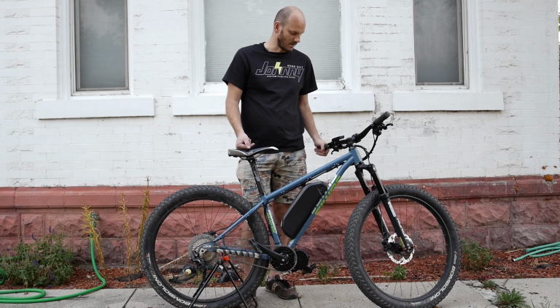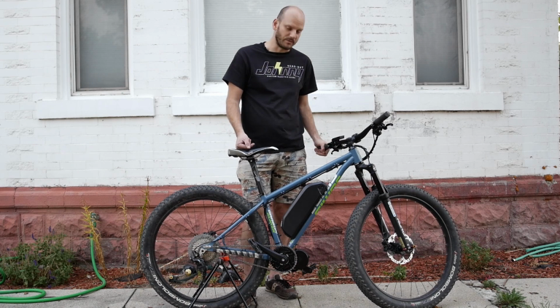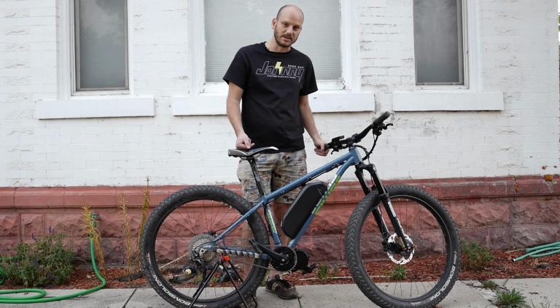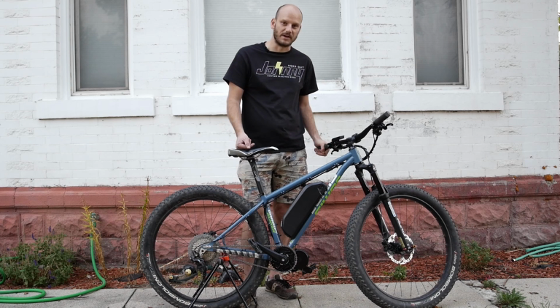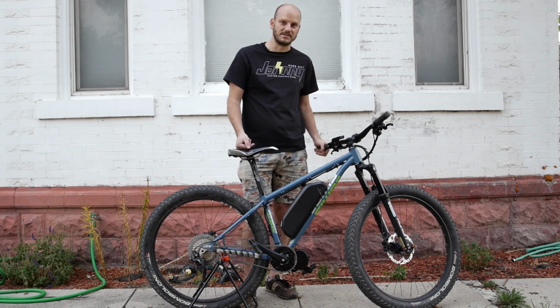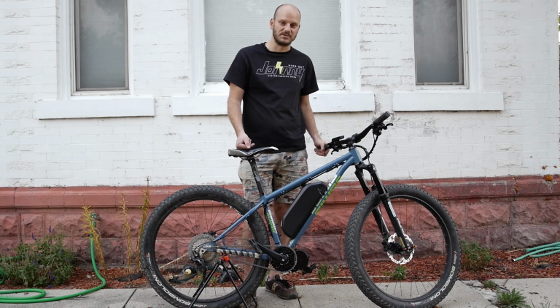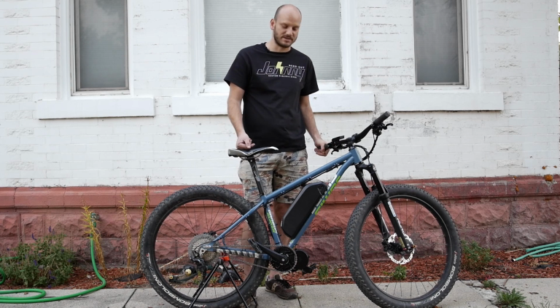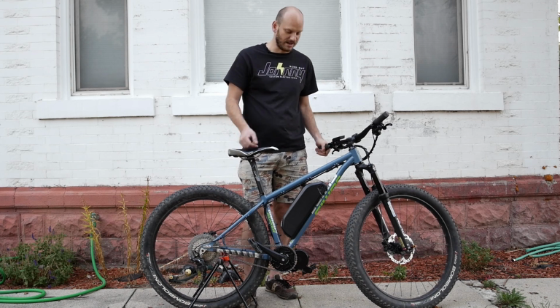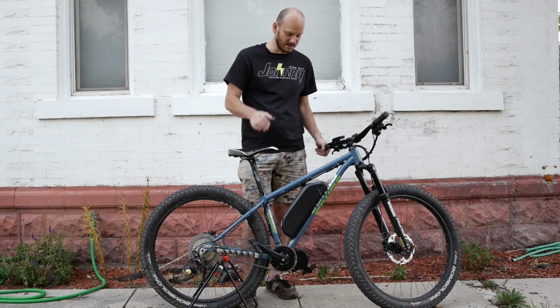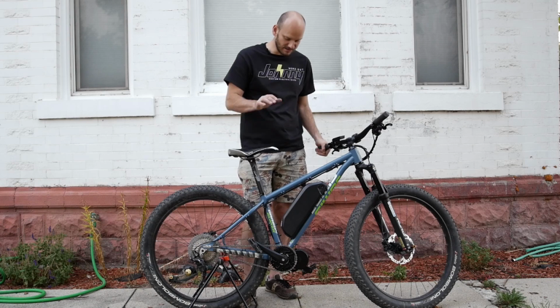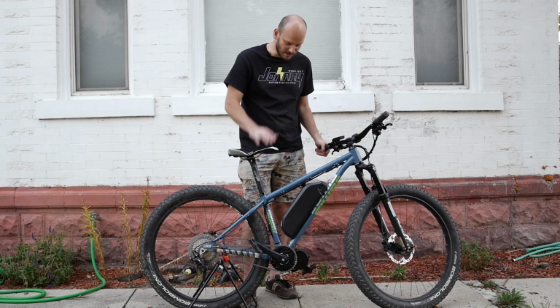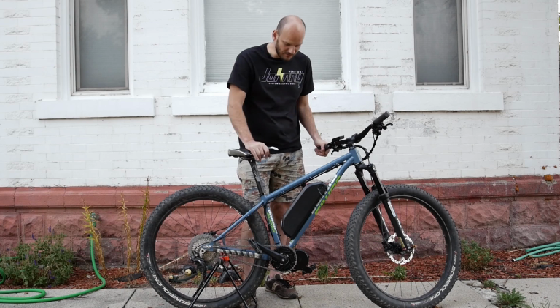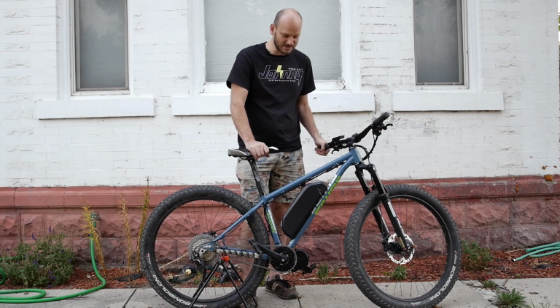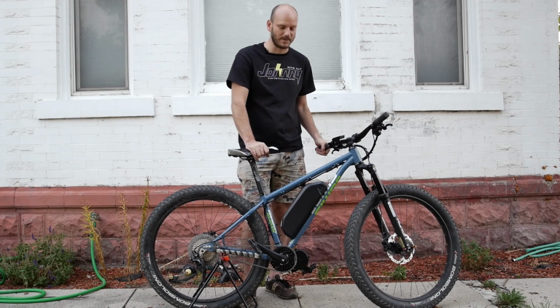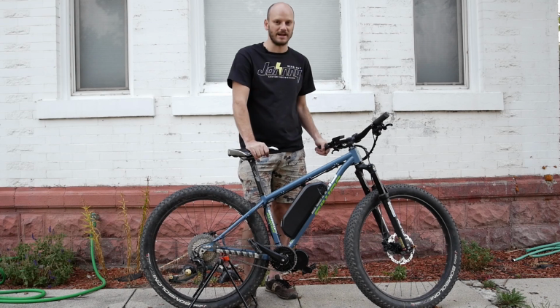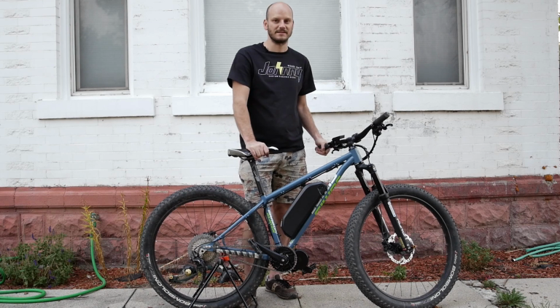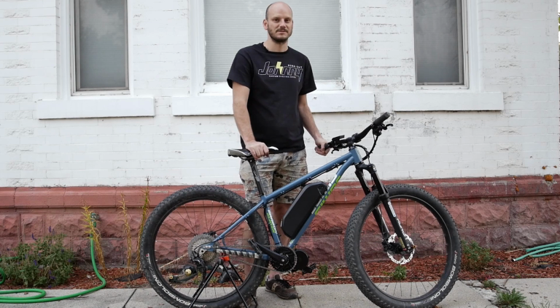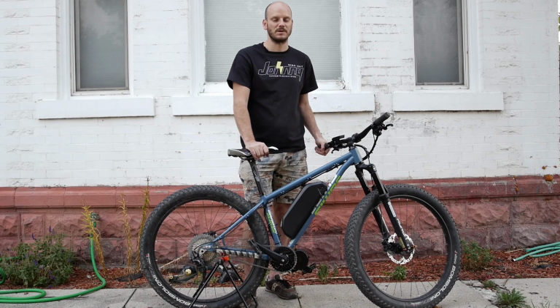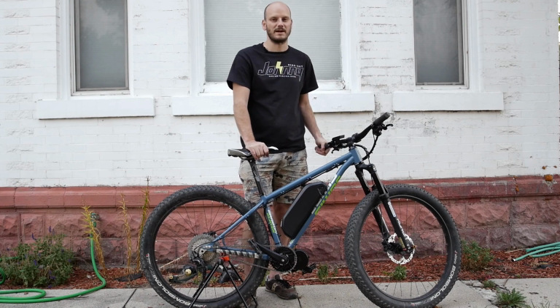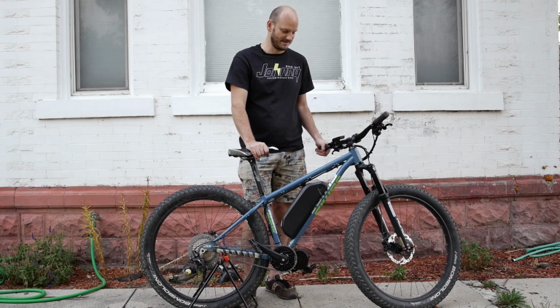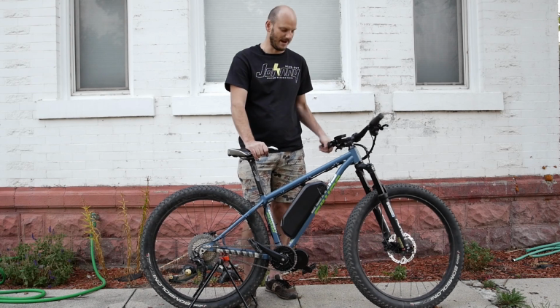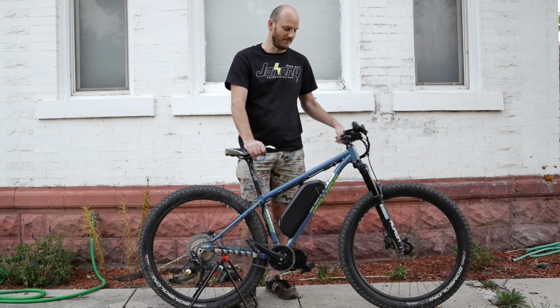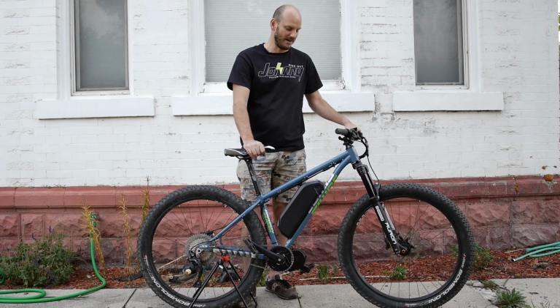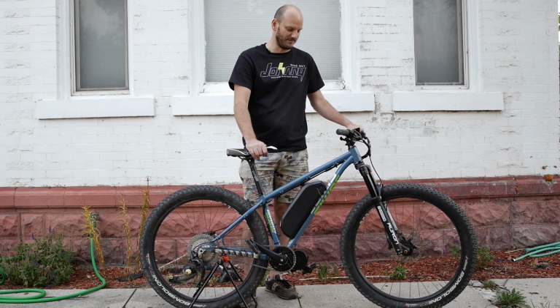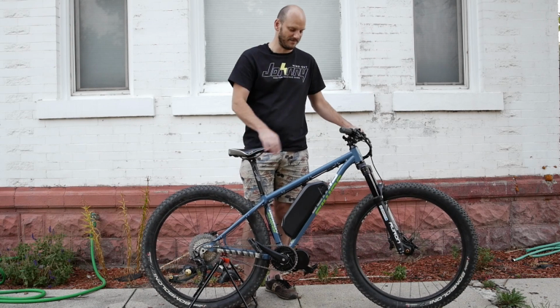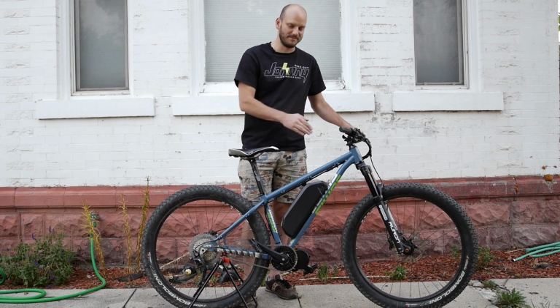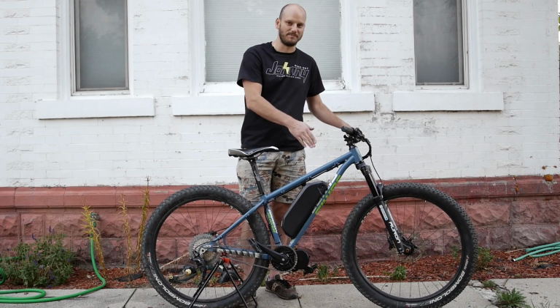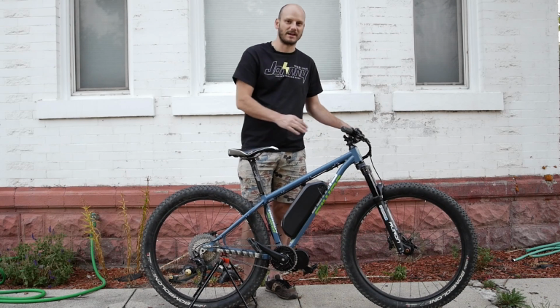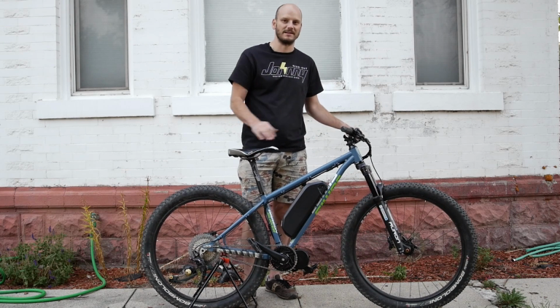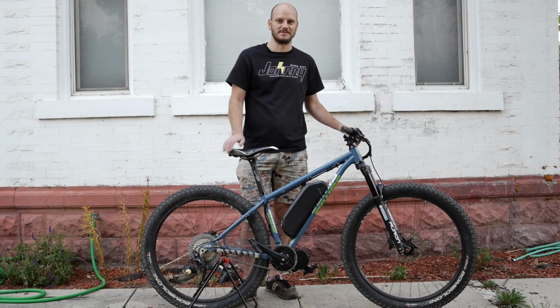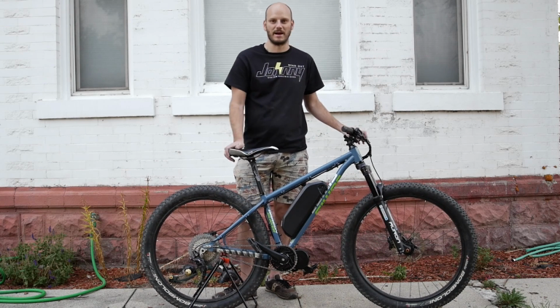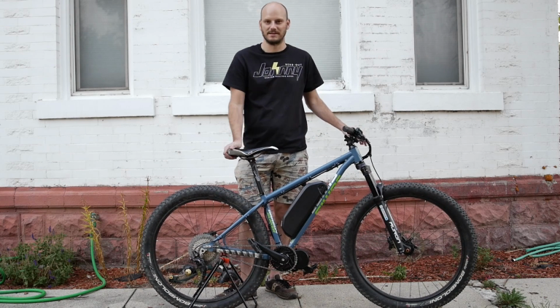Hope you guys found this interesting. Love this bike — this is one of my top five bucket list bikes.